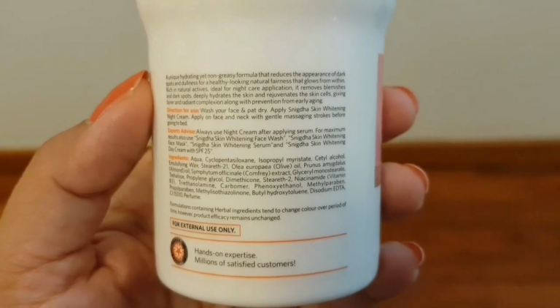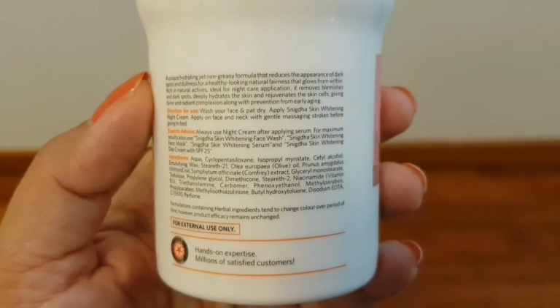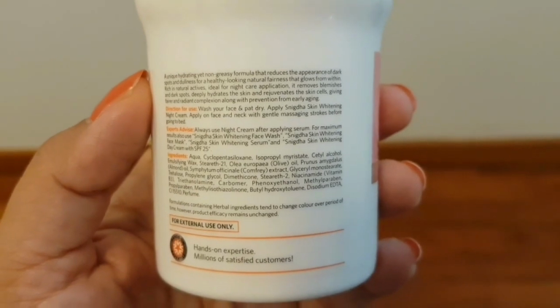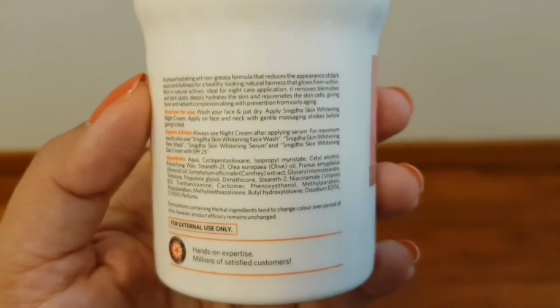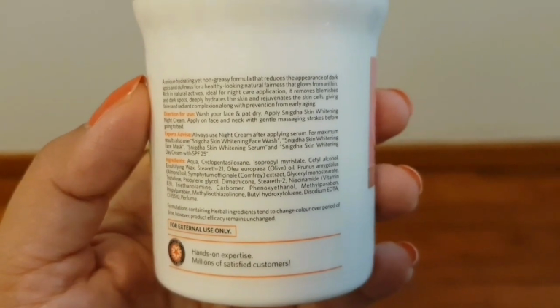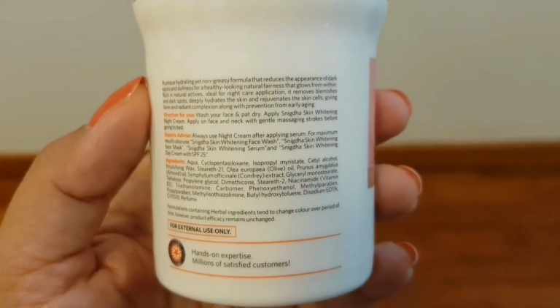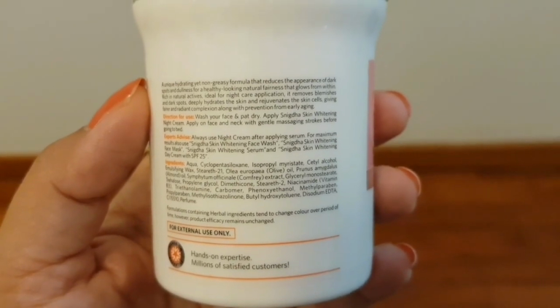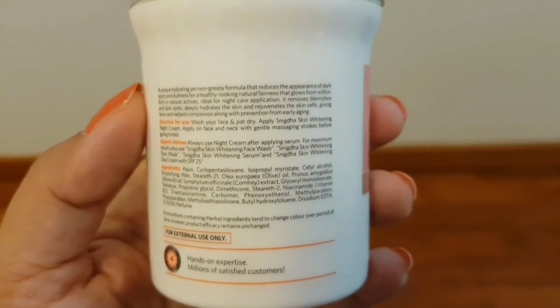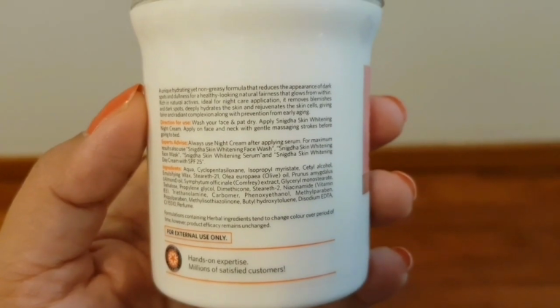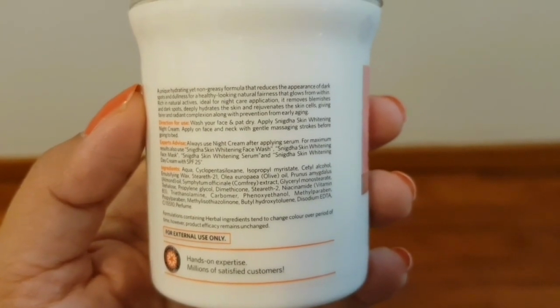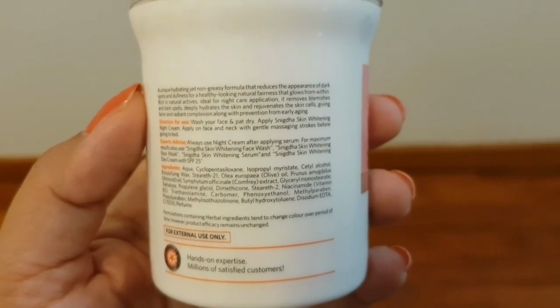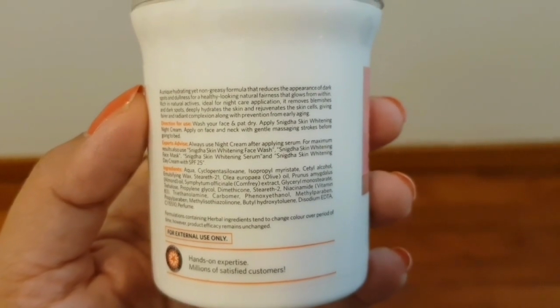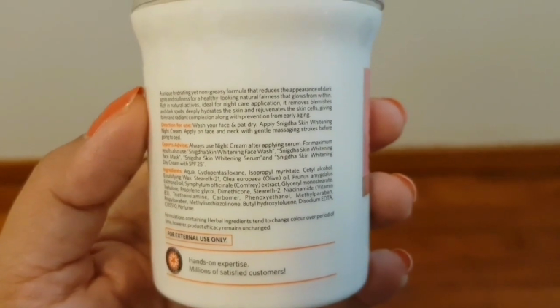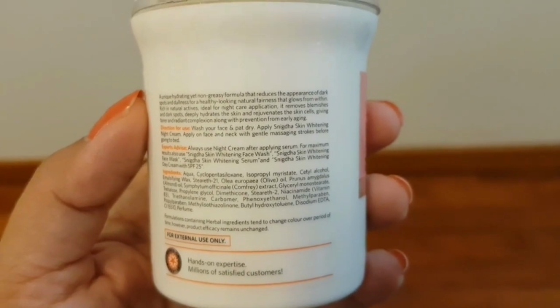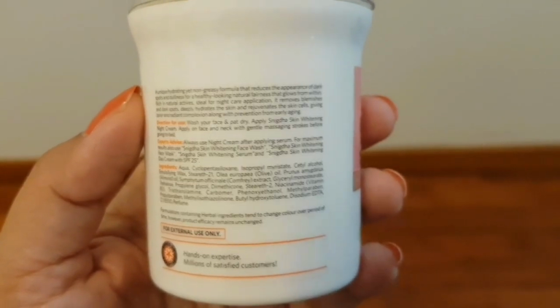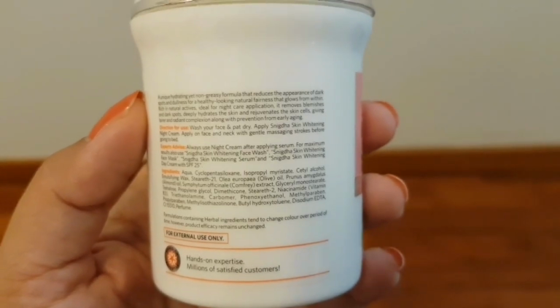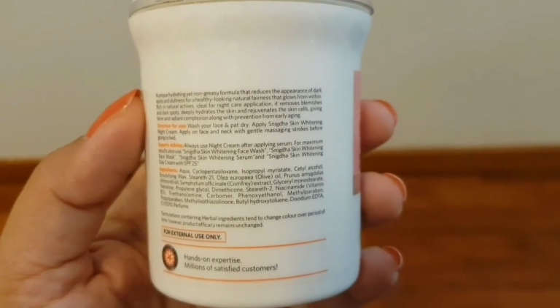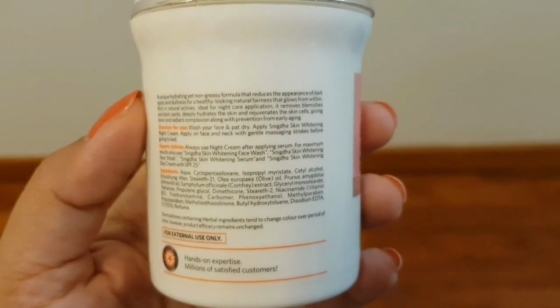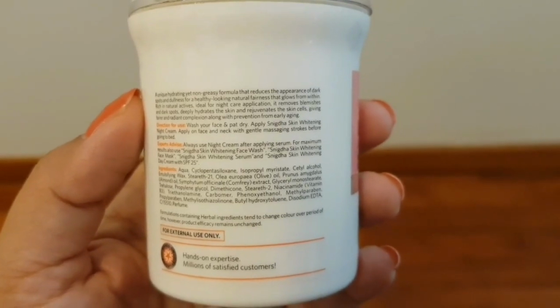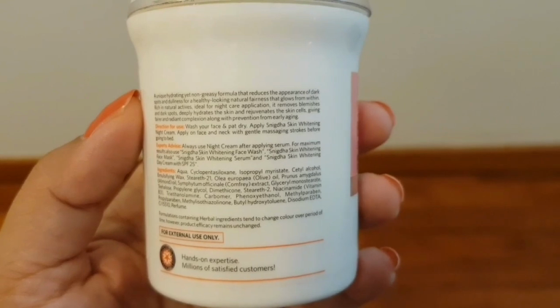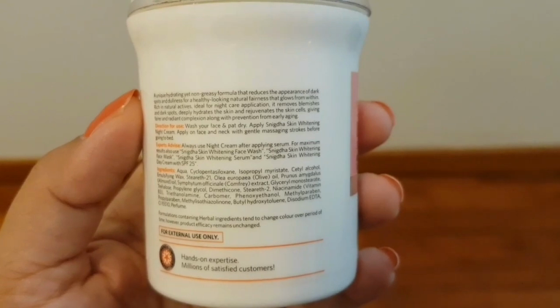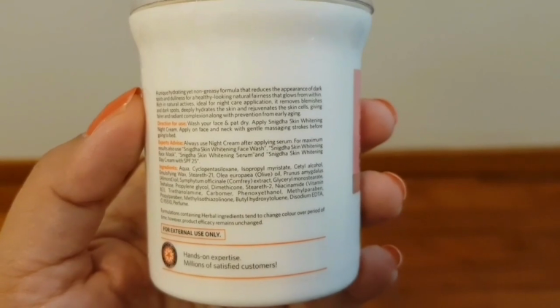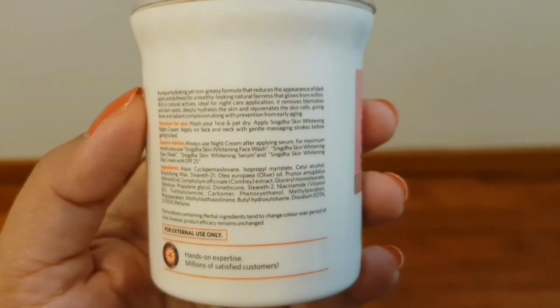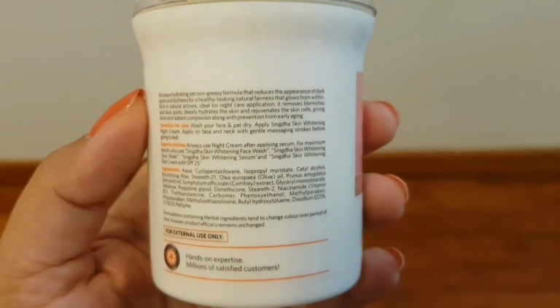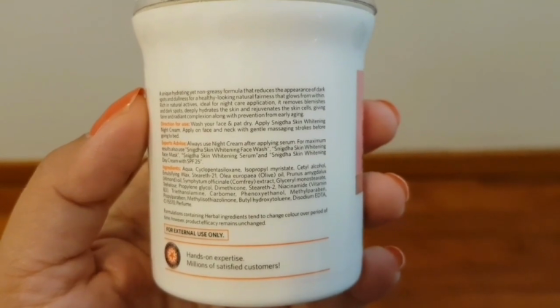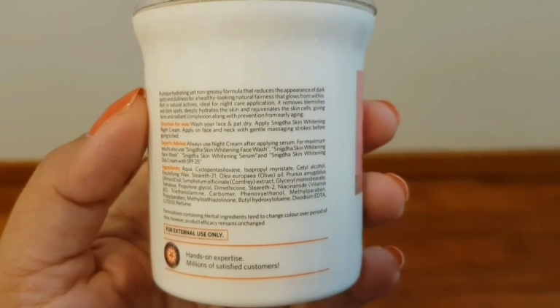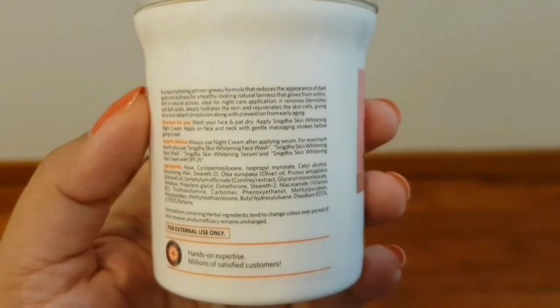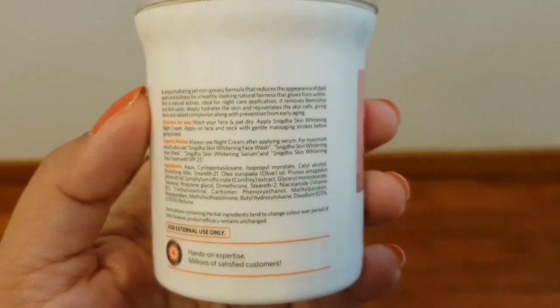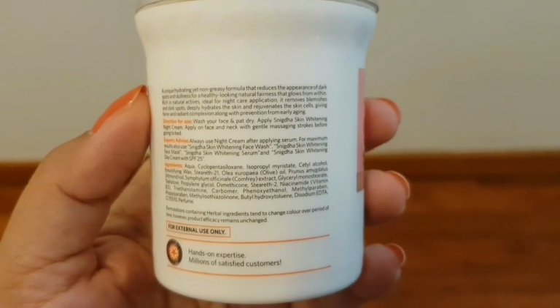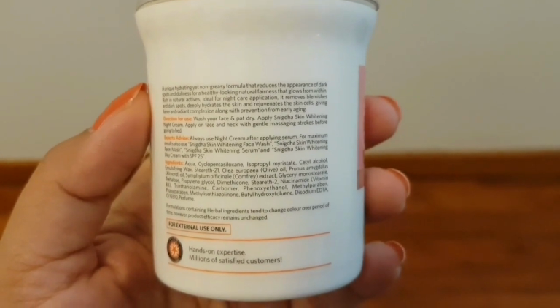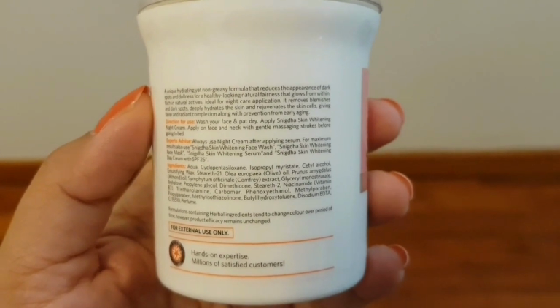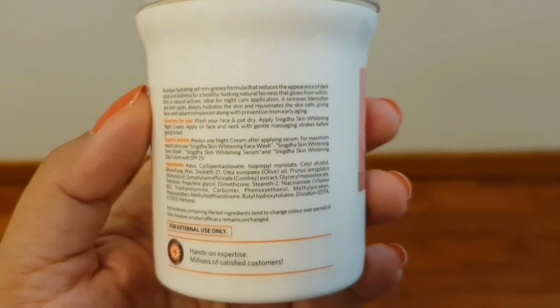The directions for use: wash your face and pat dry, apply Snigdha Skin Whitening Night Cream on face and neck with gentle massaging strokes before going to bed.